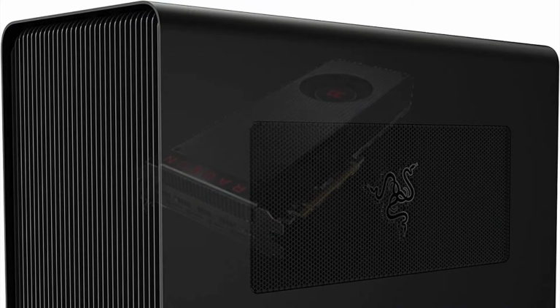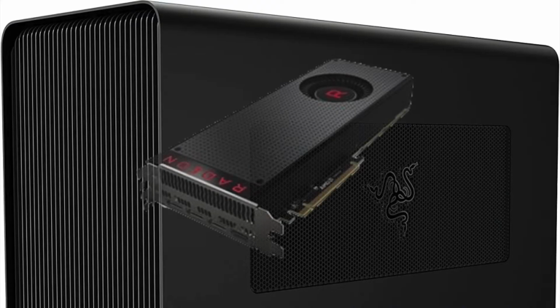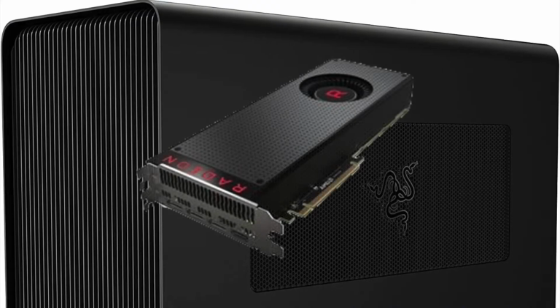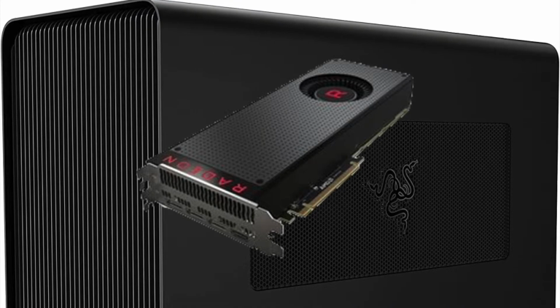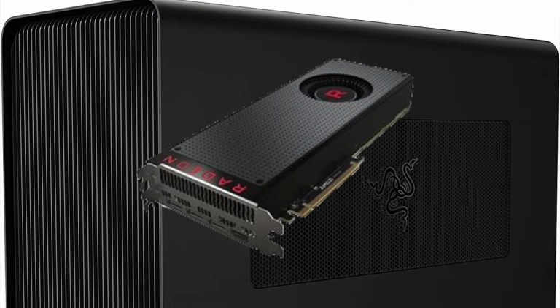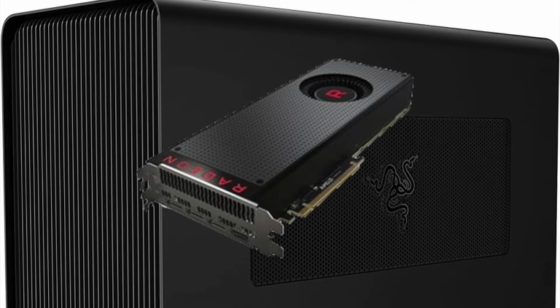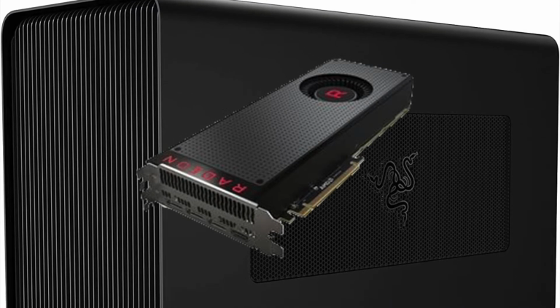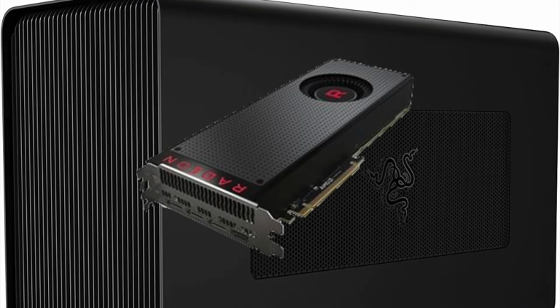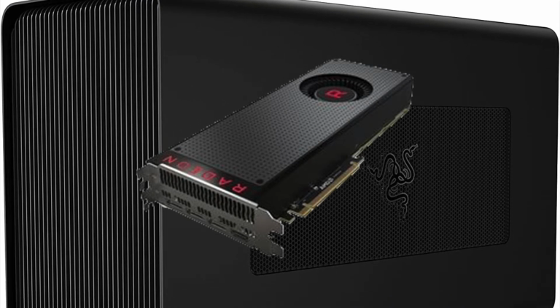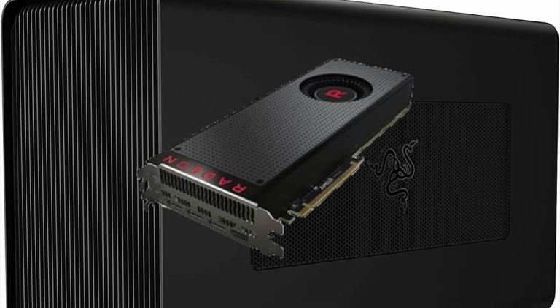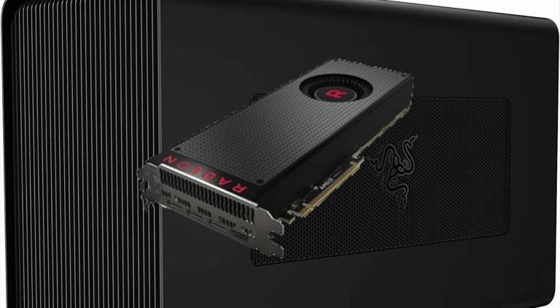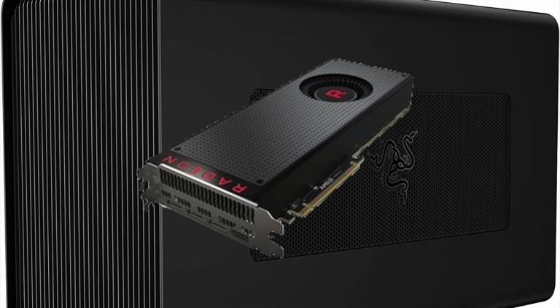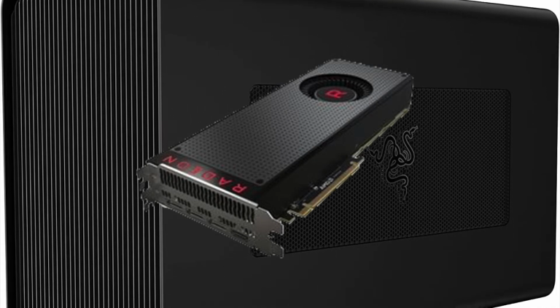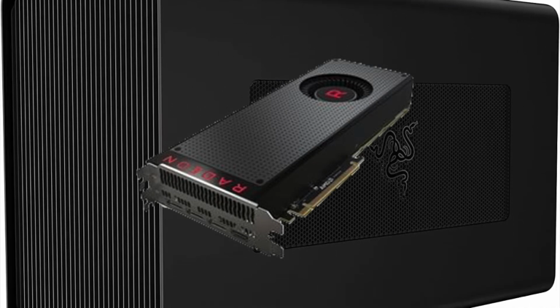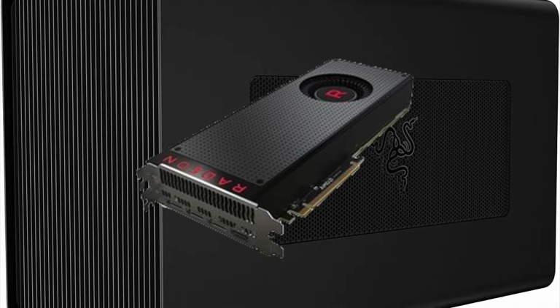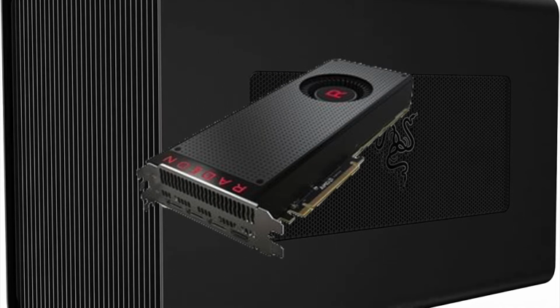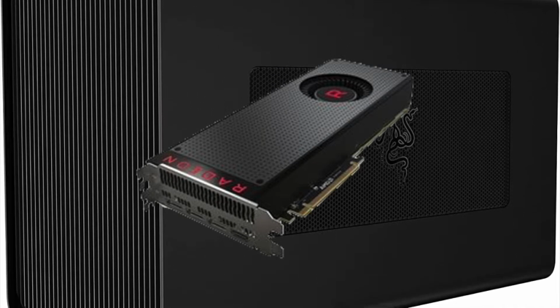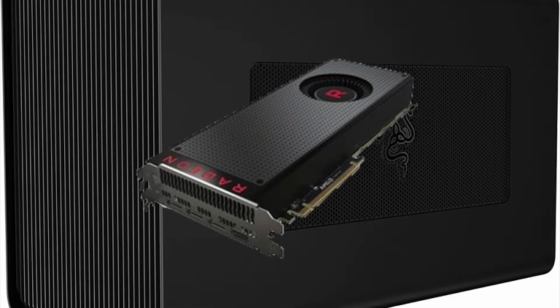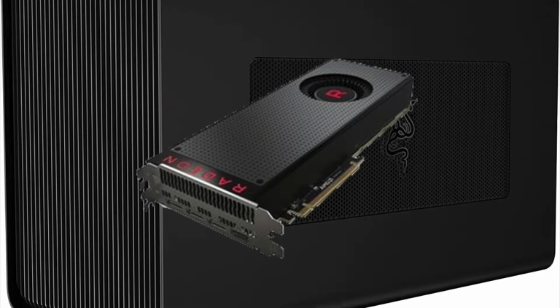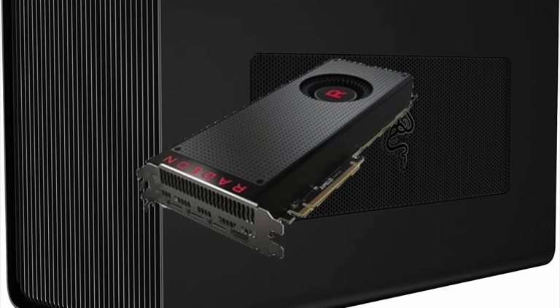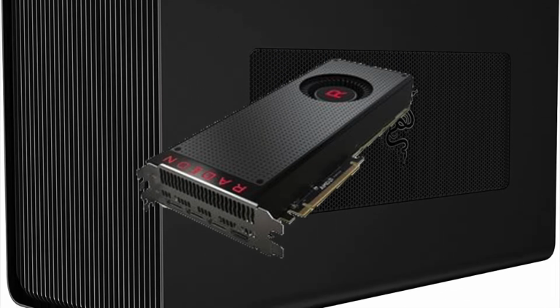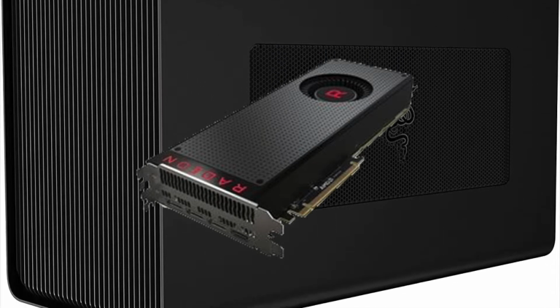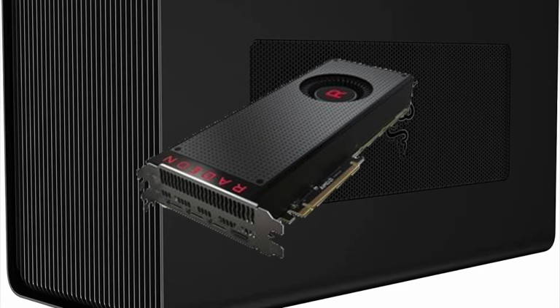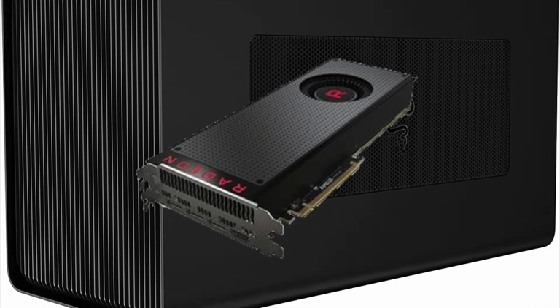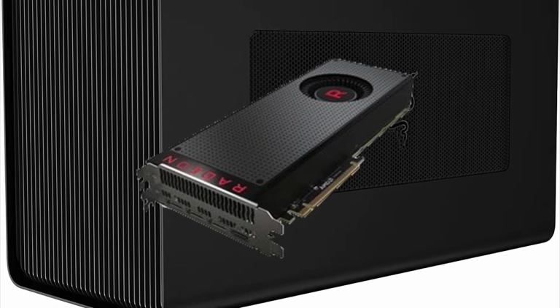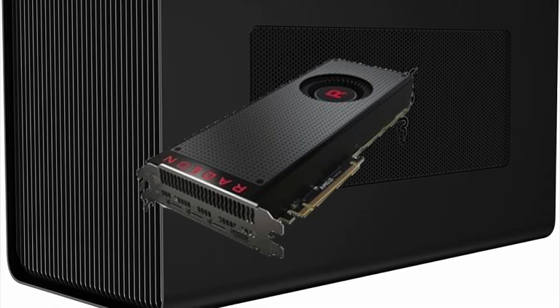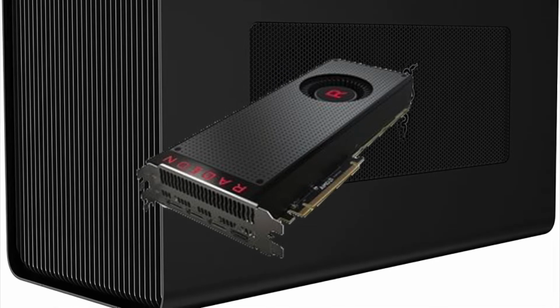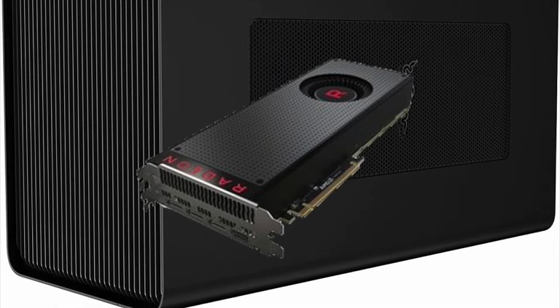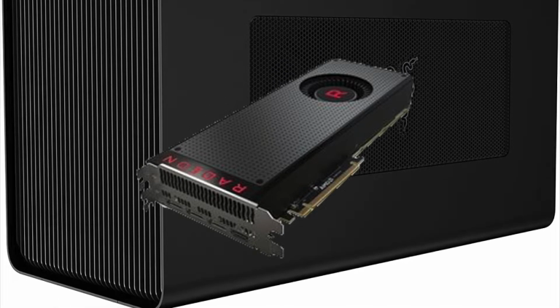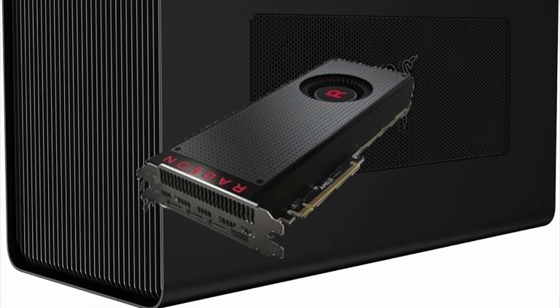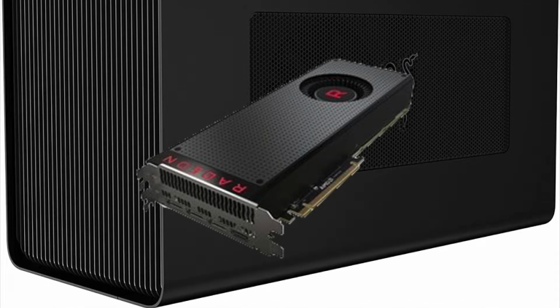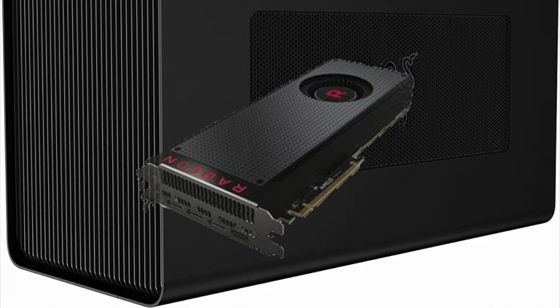I hooked up a Razer eGPU enclosure and plugged in a Vega 56, which improved rendering times instead of relying on just the 12-core Xeon.